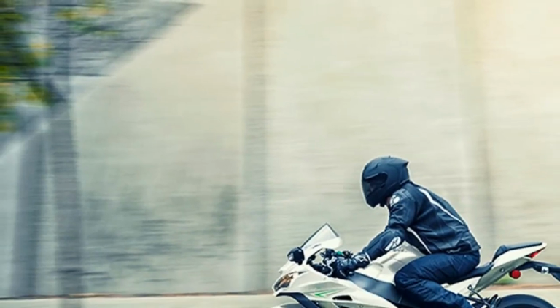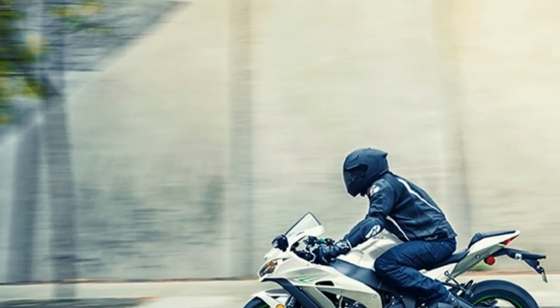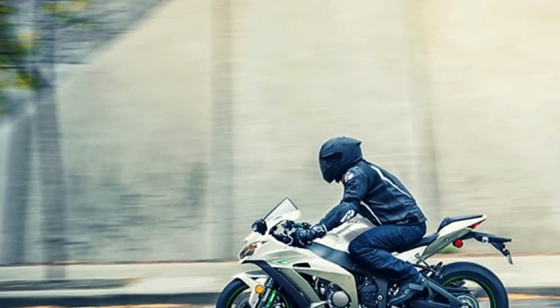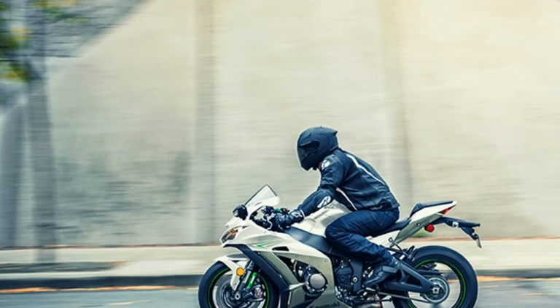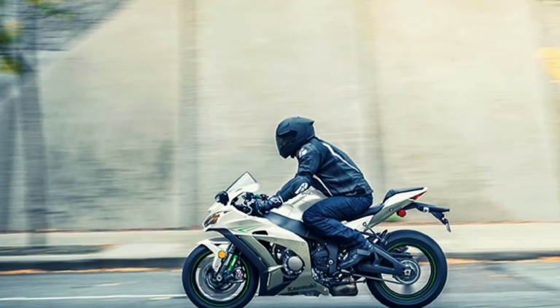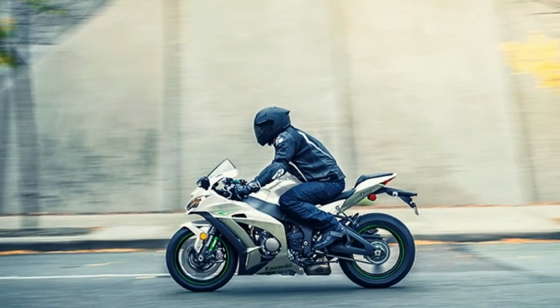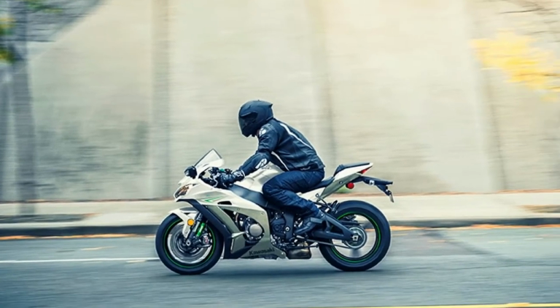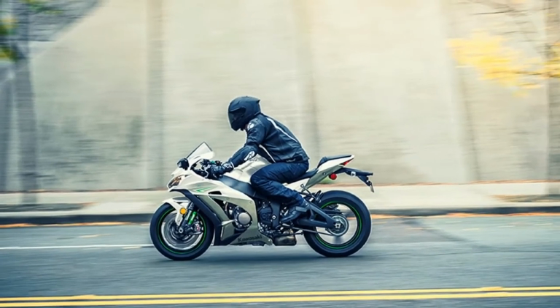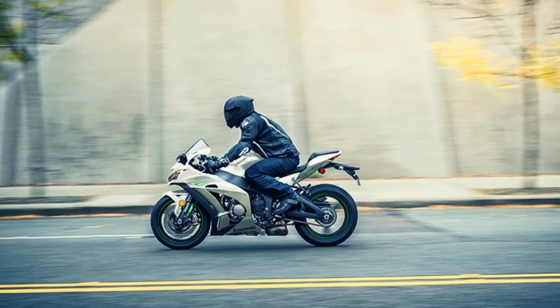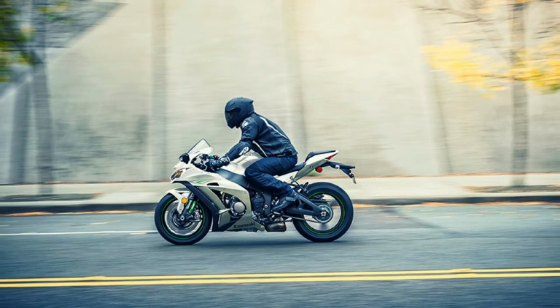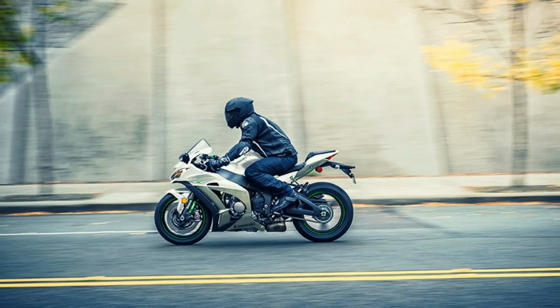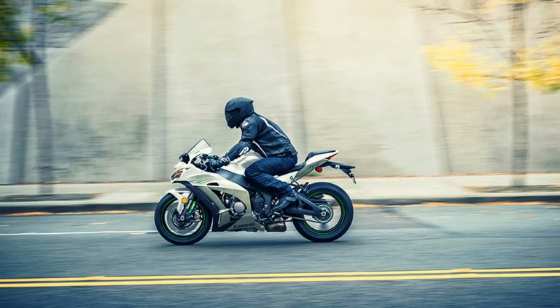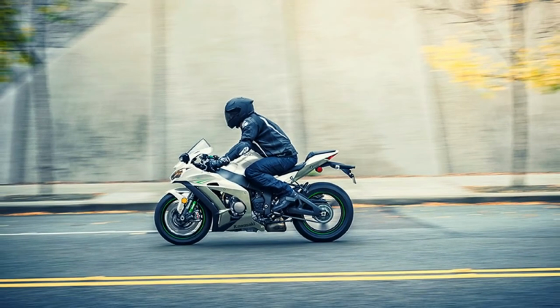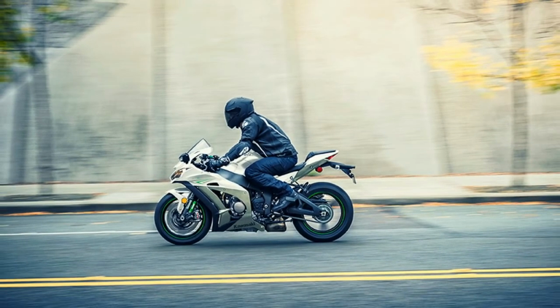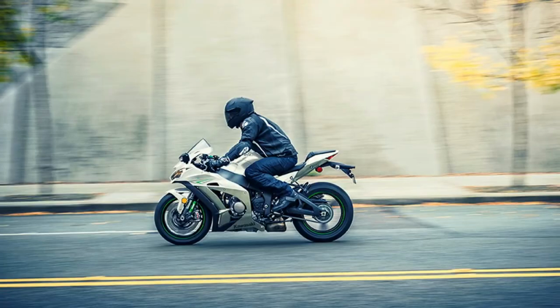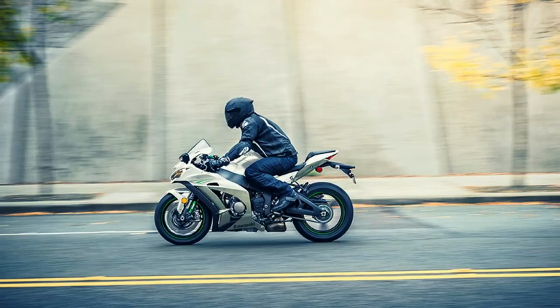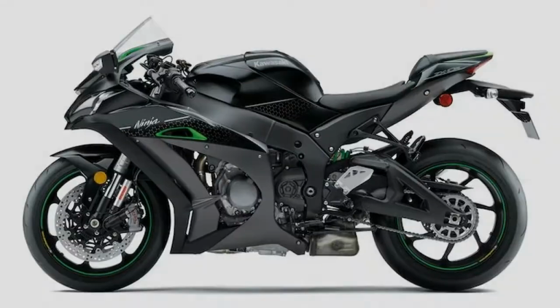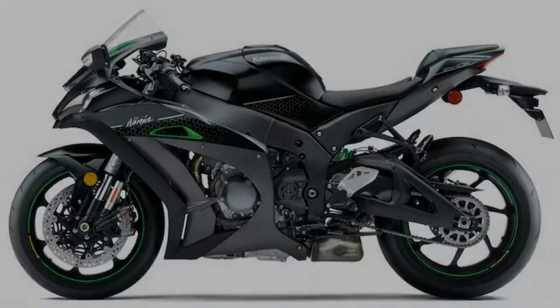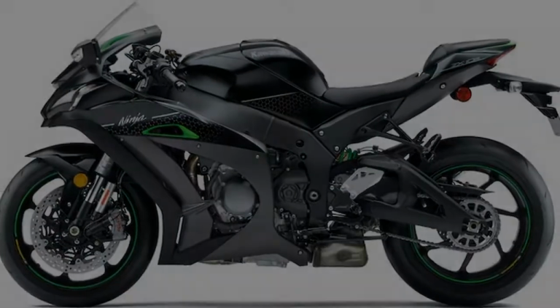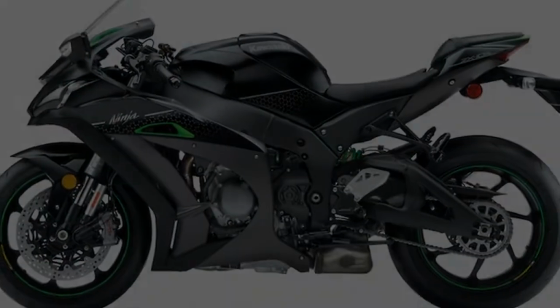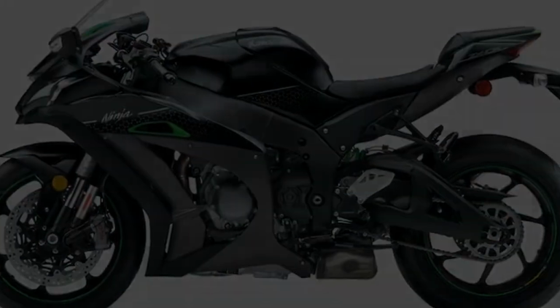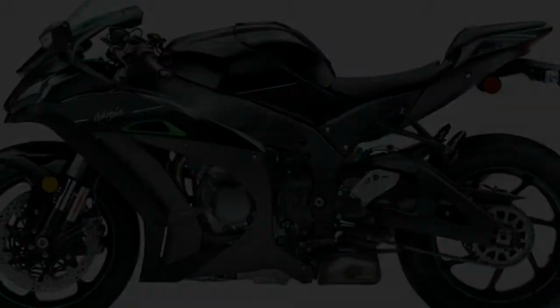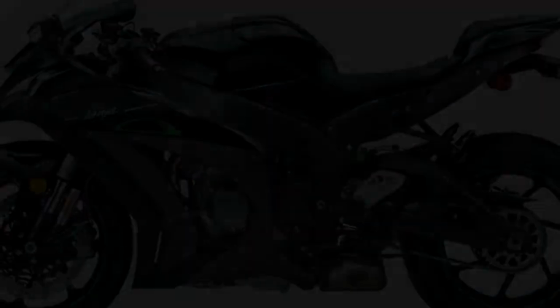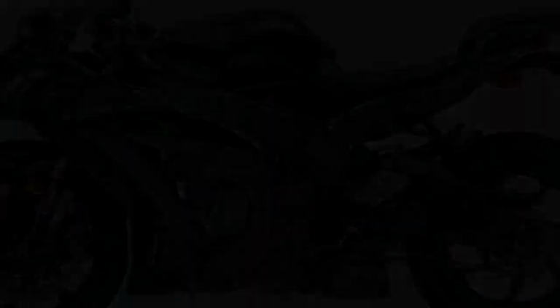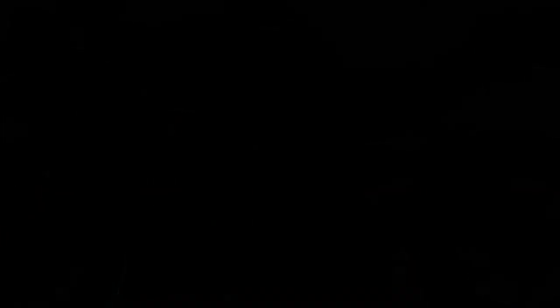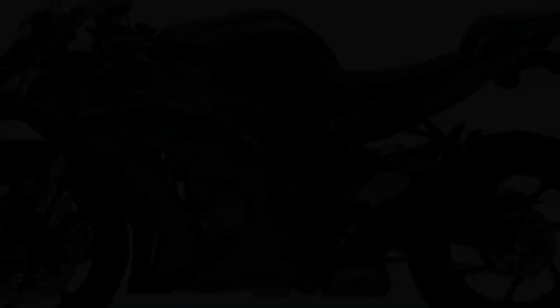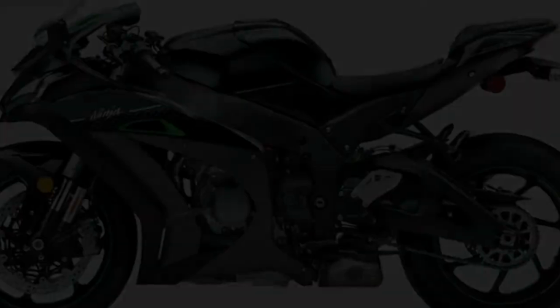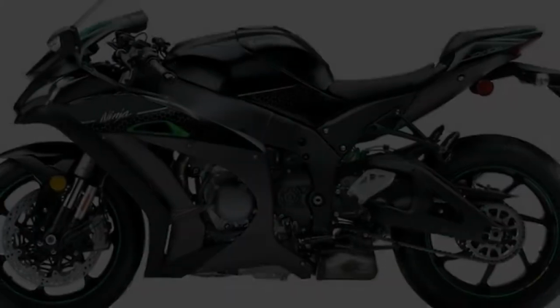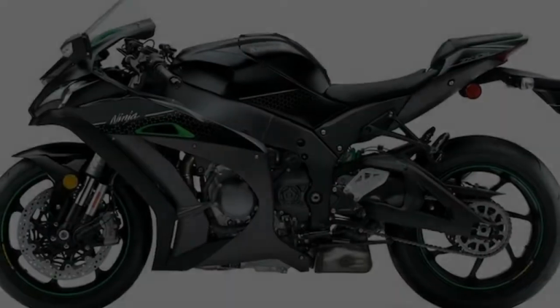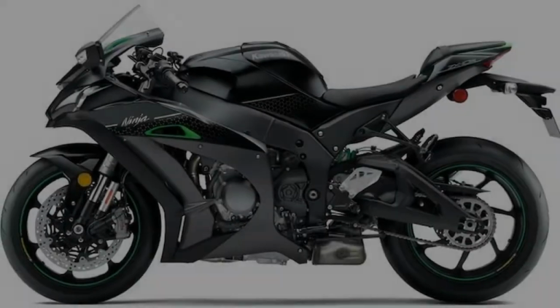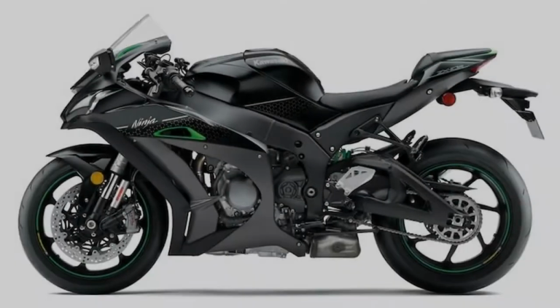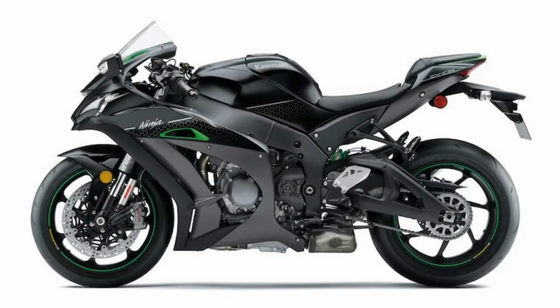Track-worthy suspension compliance on the road and for track days will have serious sport riders checking their savings accounts.